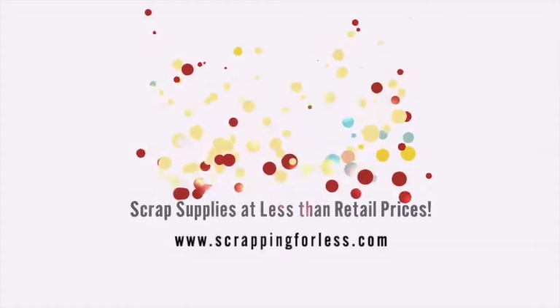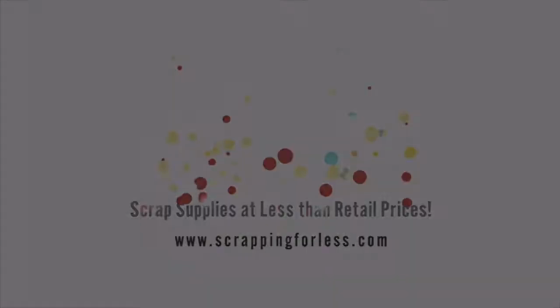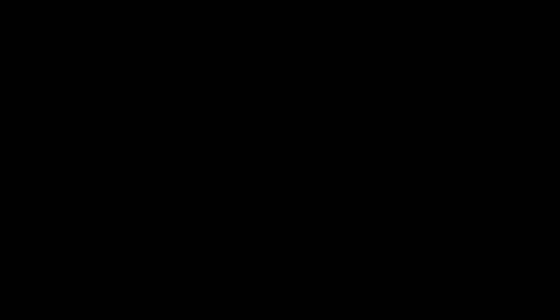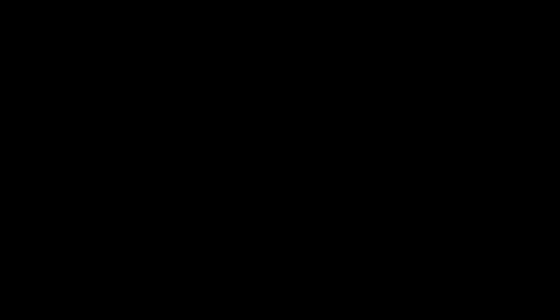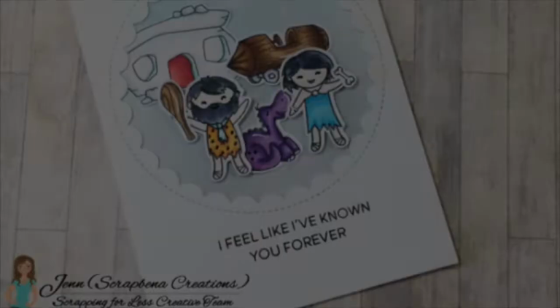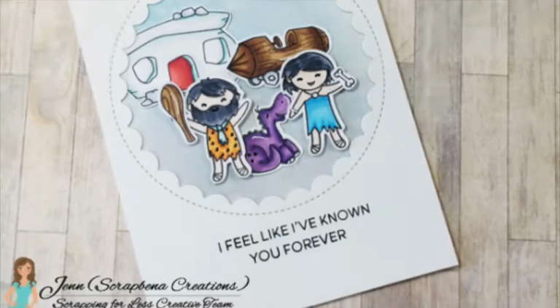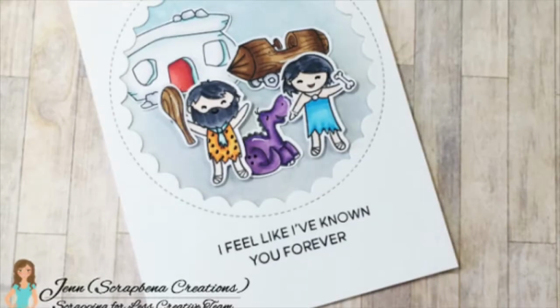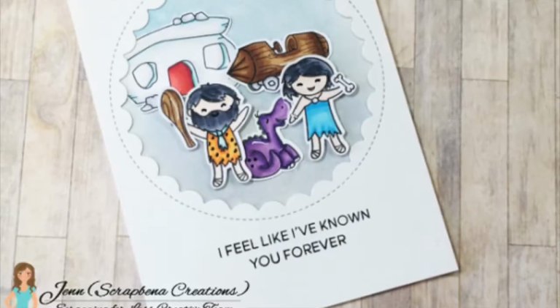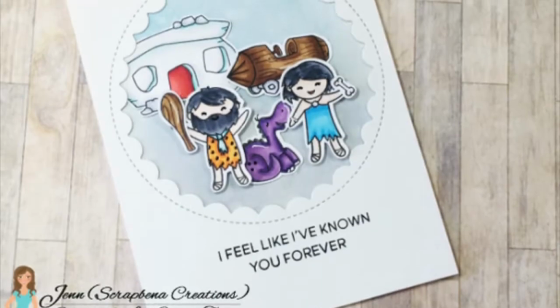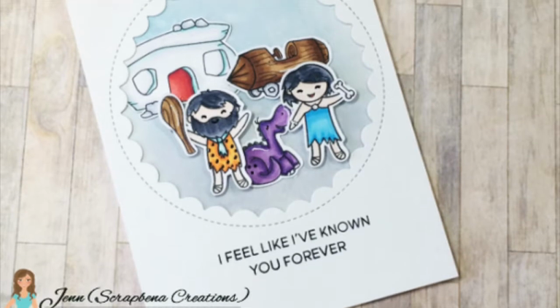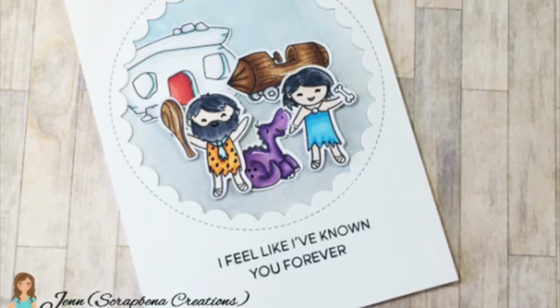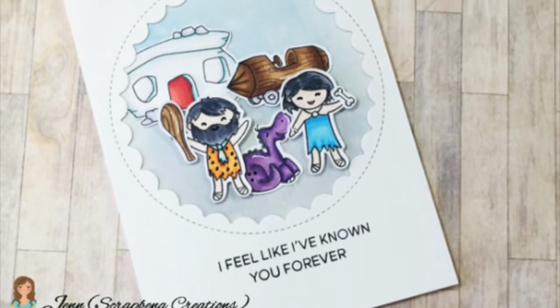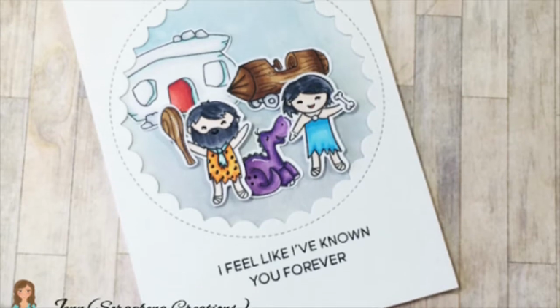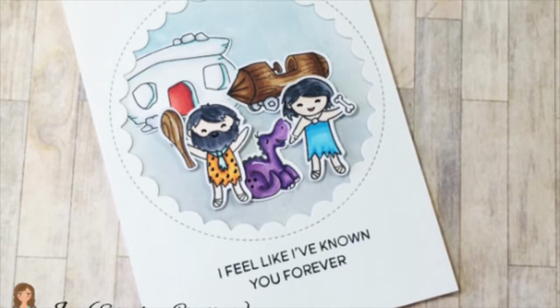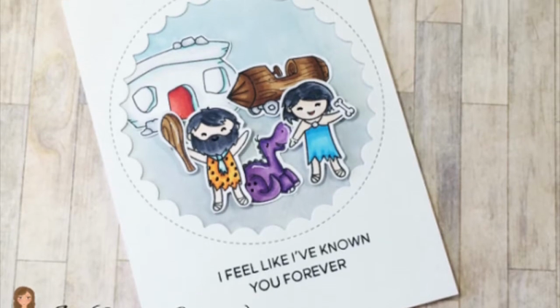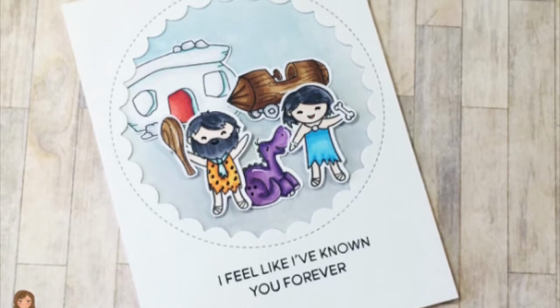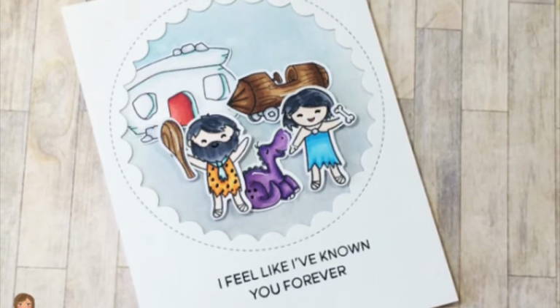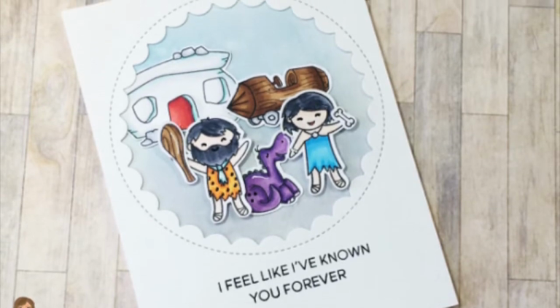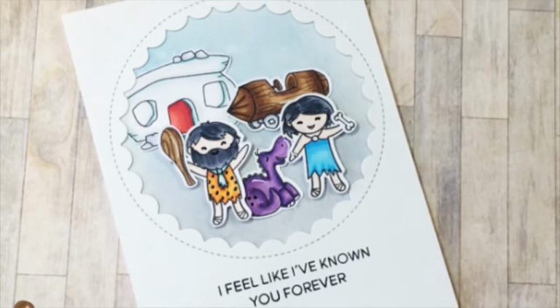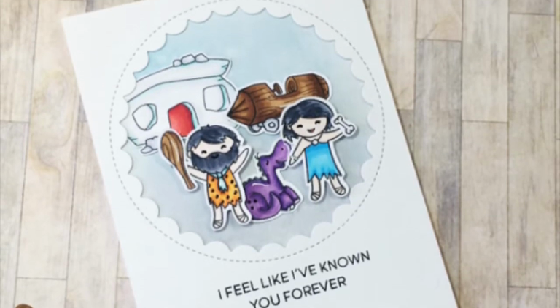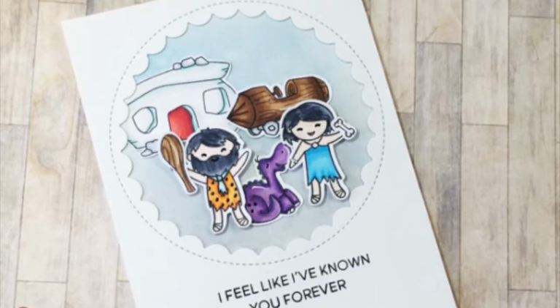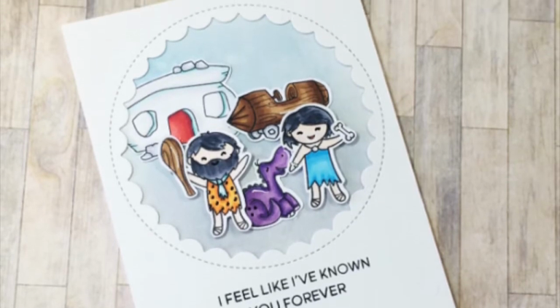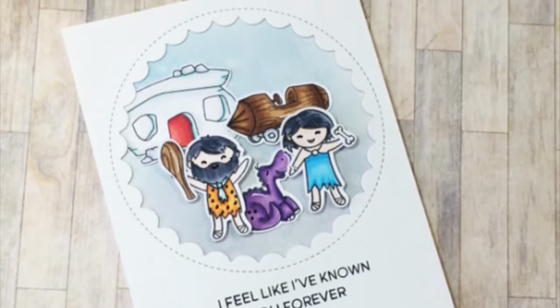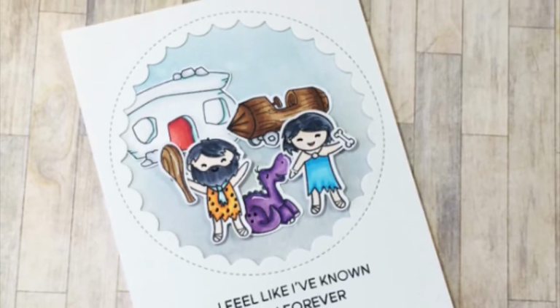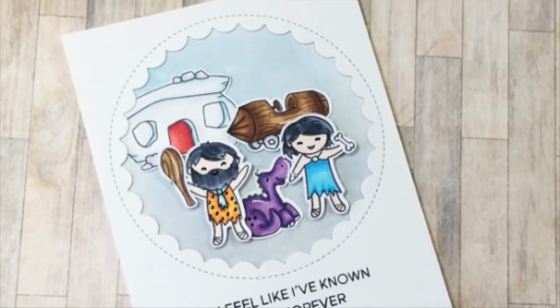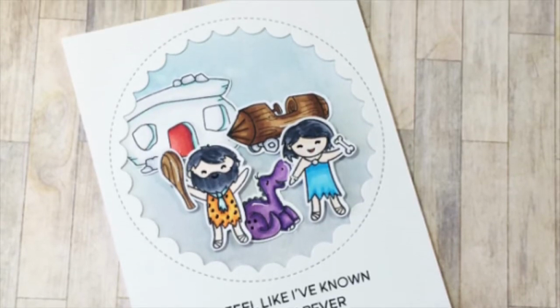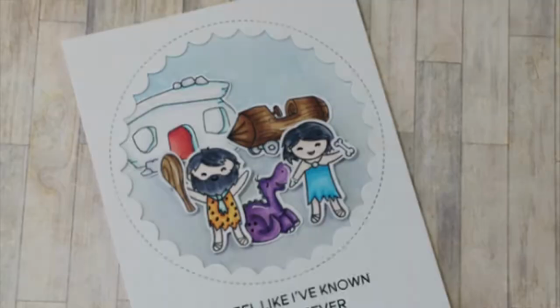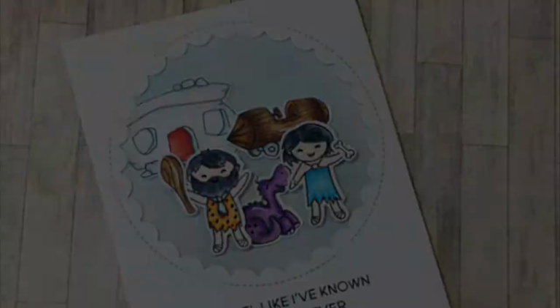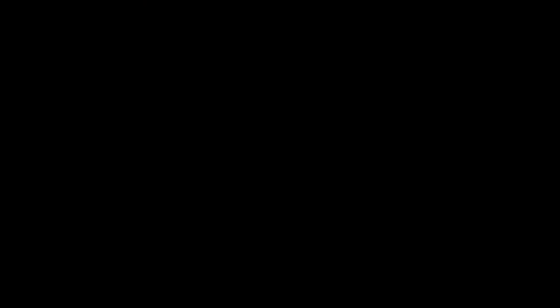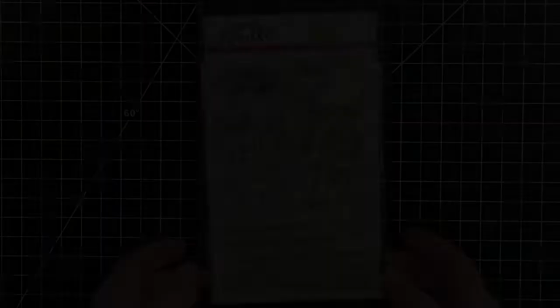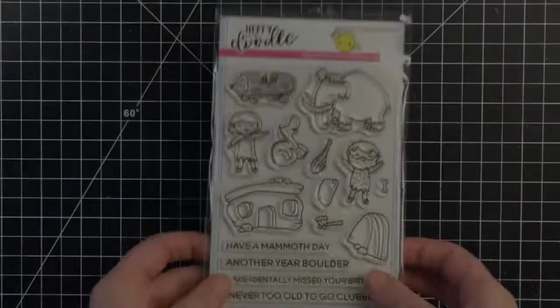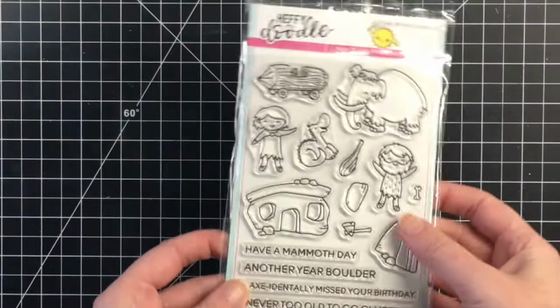Hello everybody, it's Jen from Scrapina Creations. Welcome back to another design team project for Scrapping for Less.